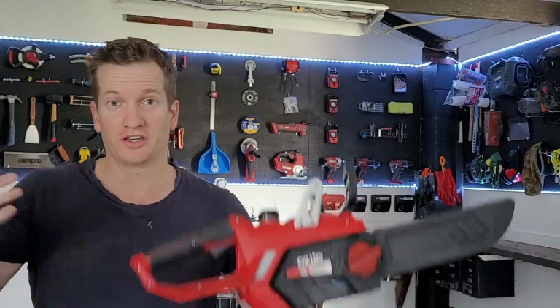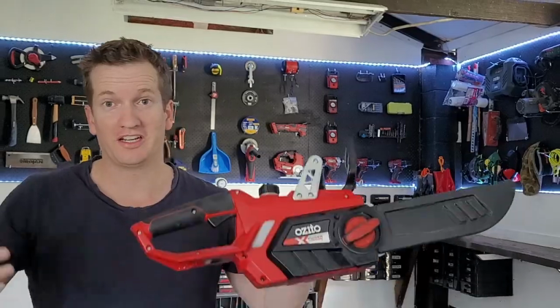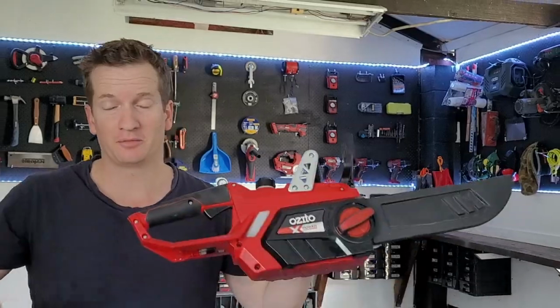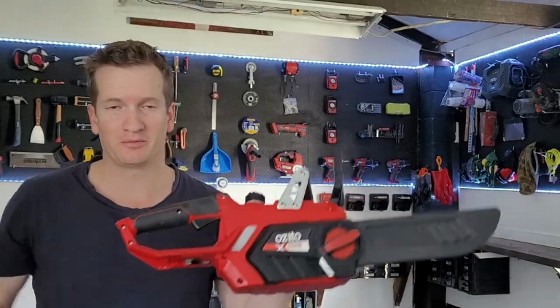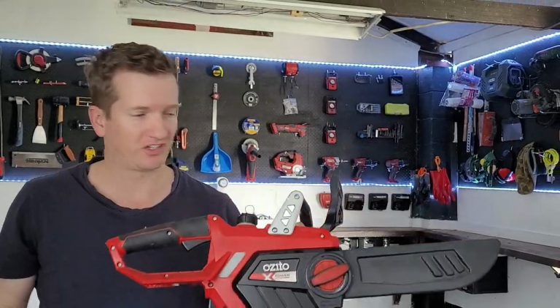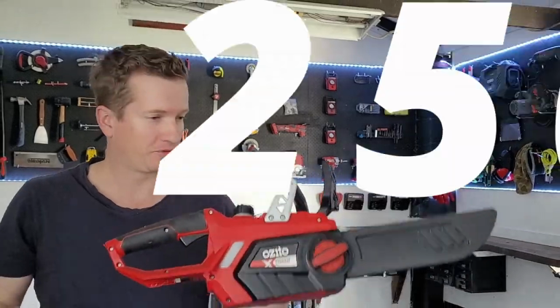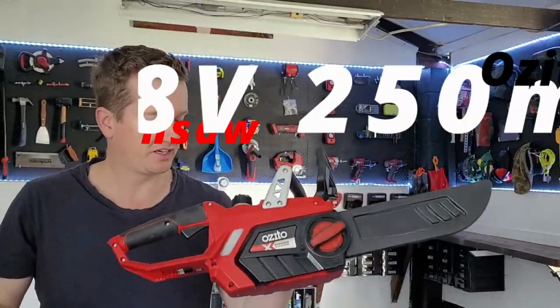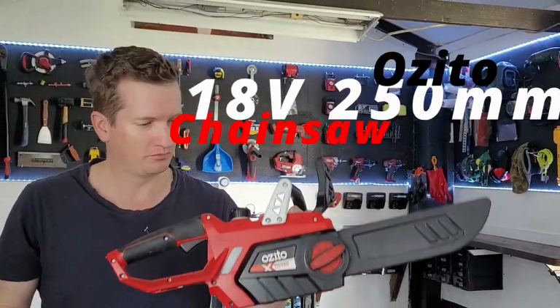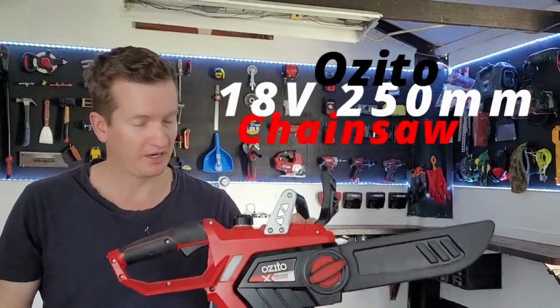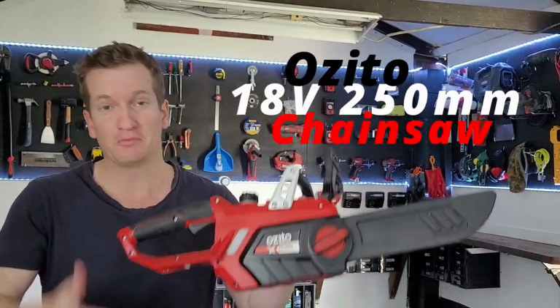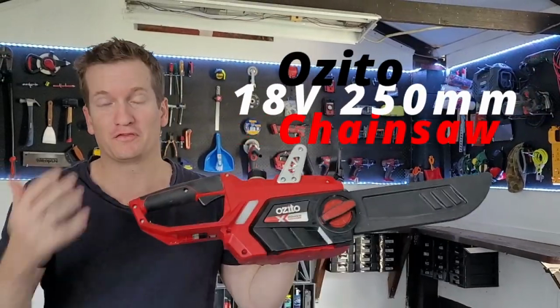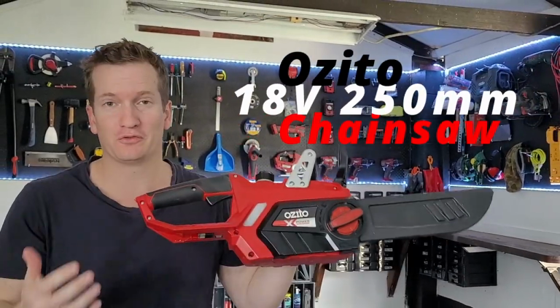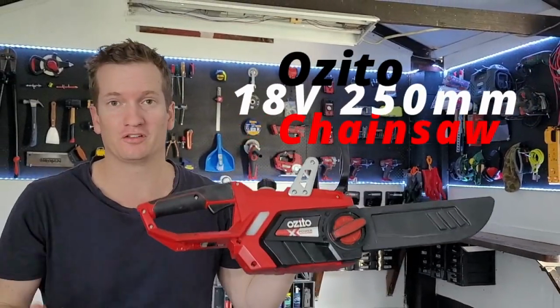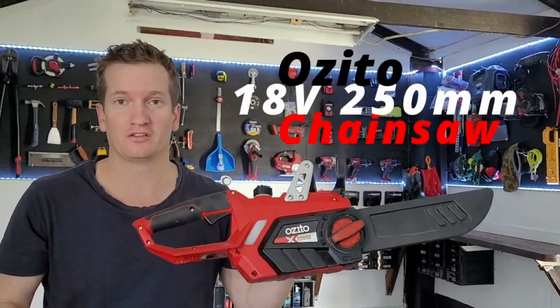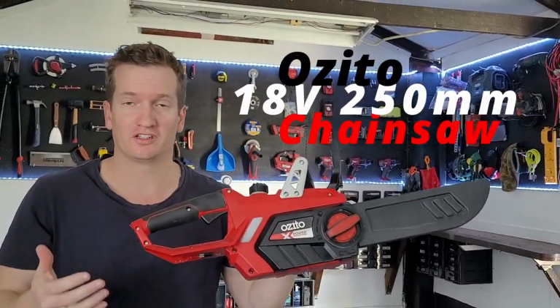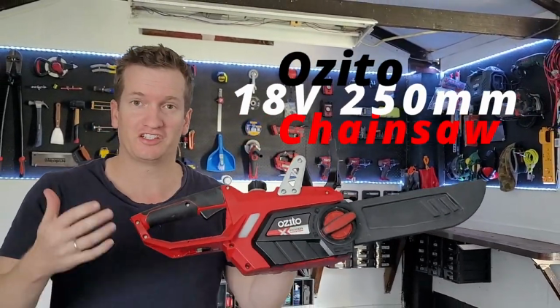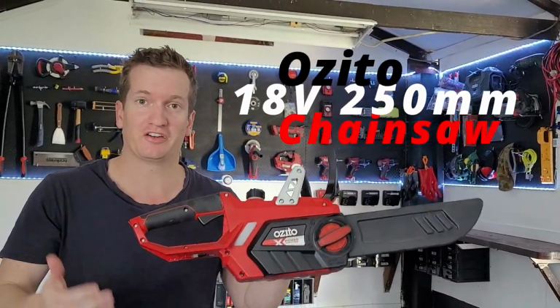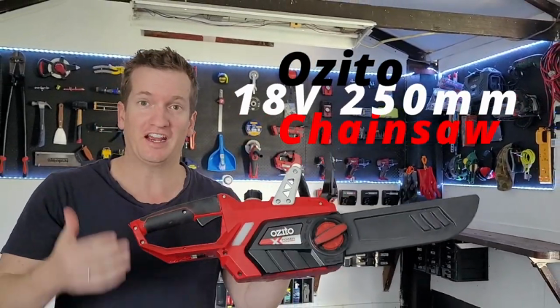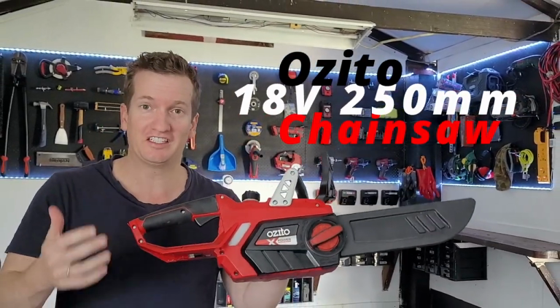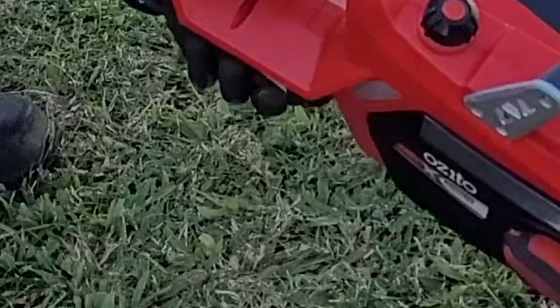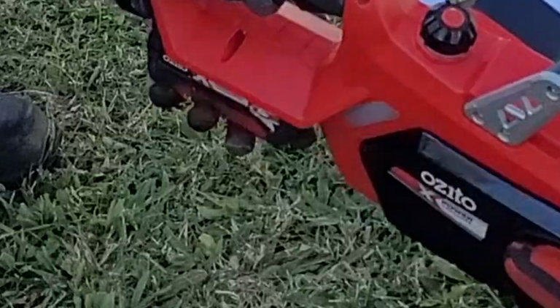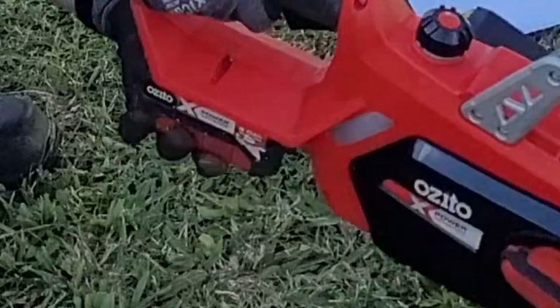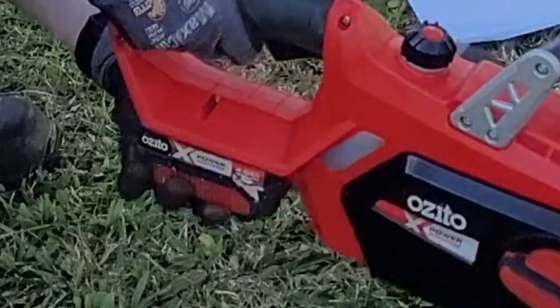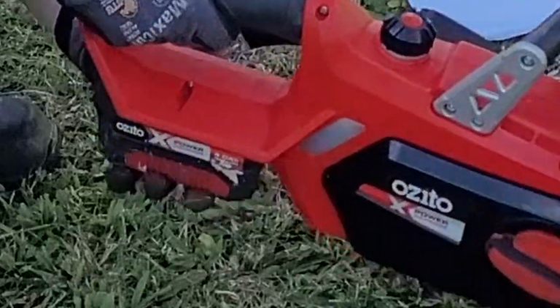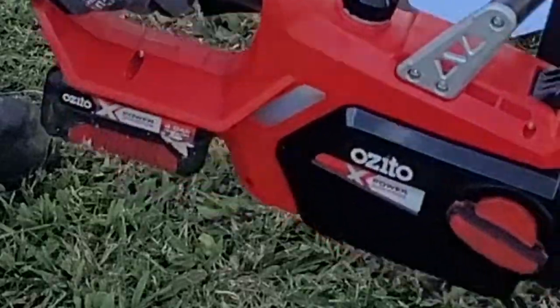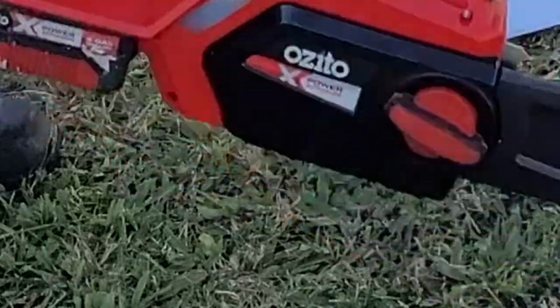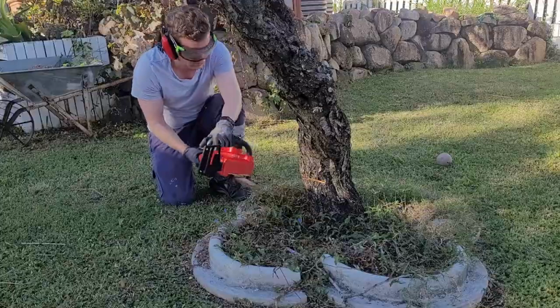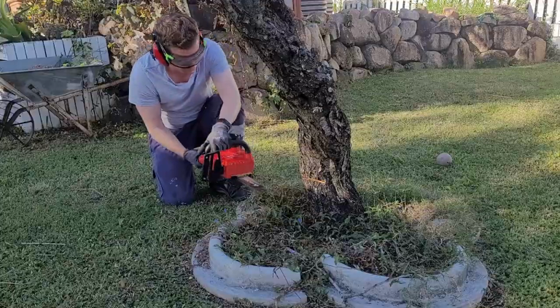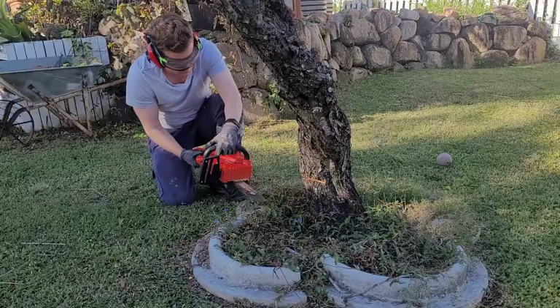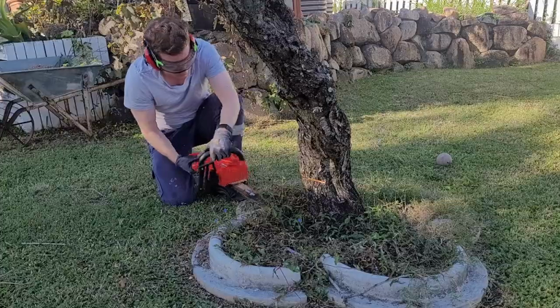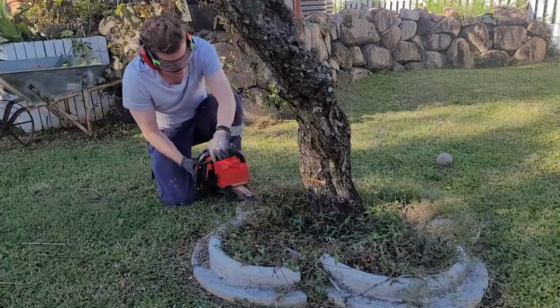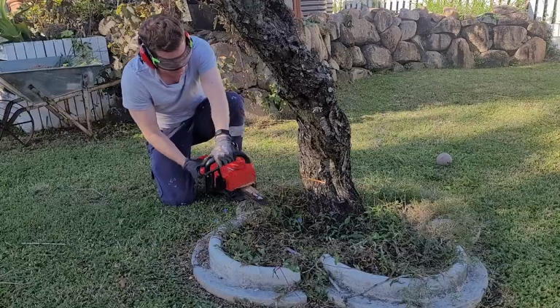Today, I'm going to be explaining and reviewing the OZIDA 18V 250mm chainsaw.